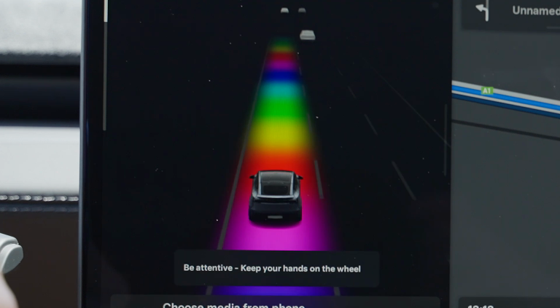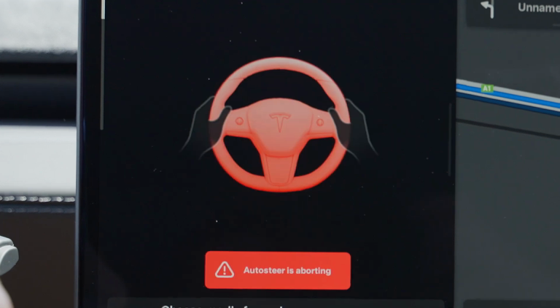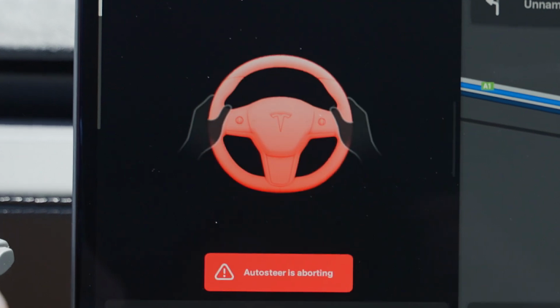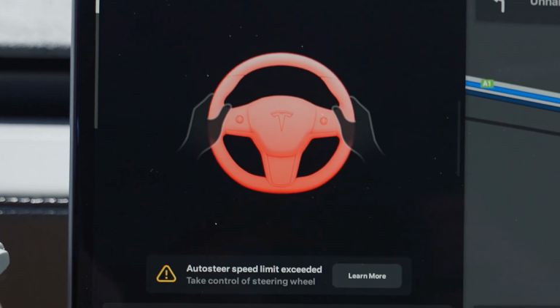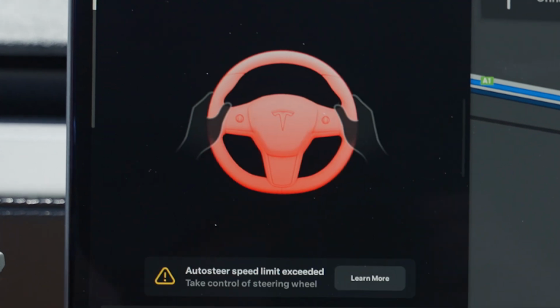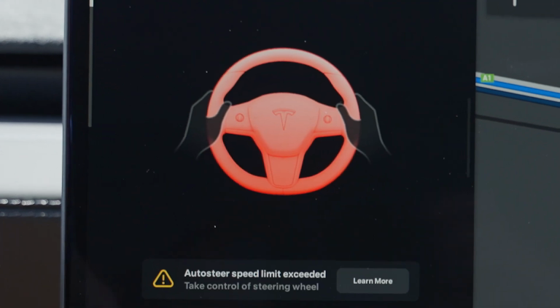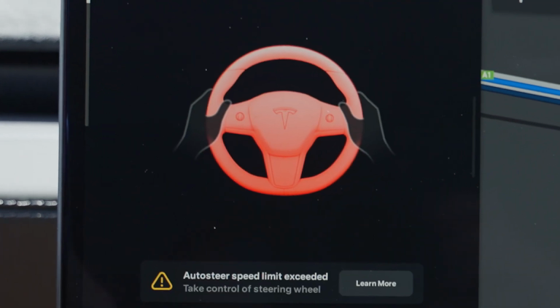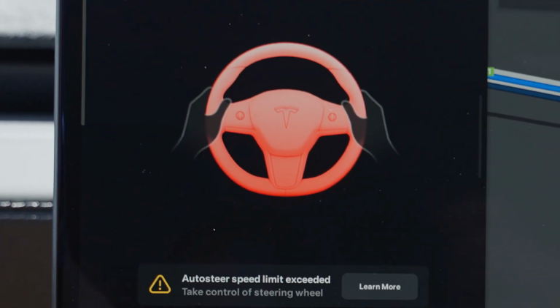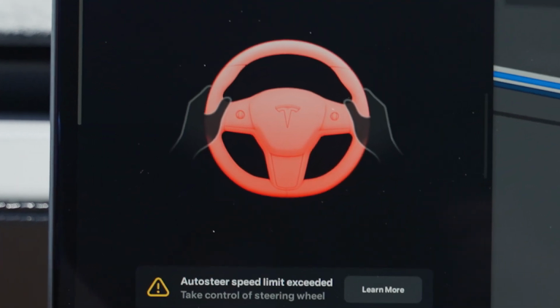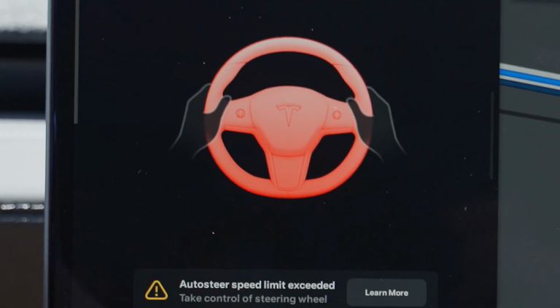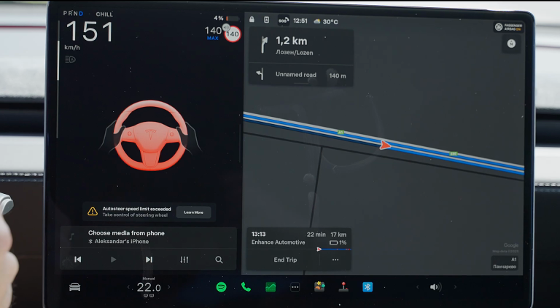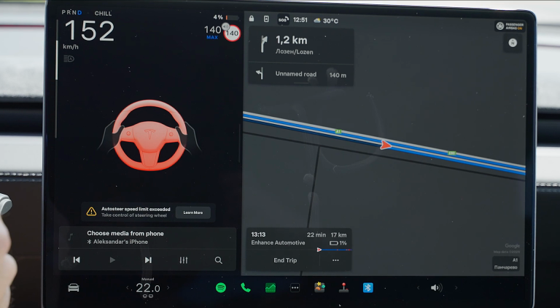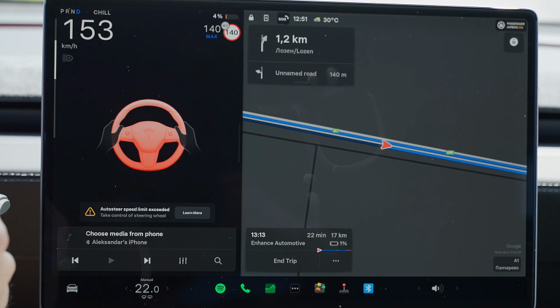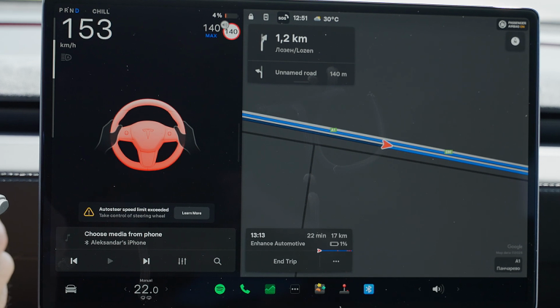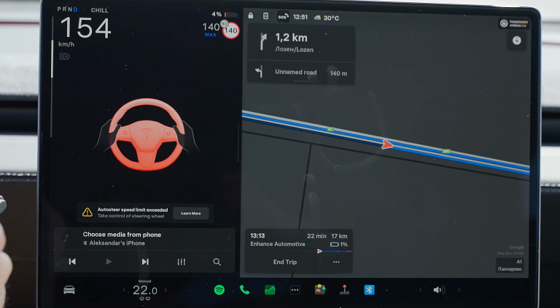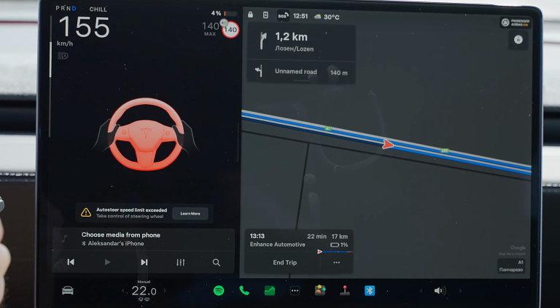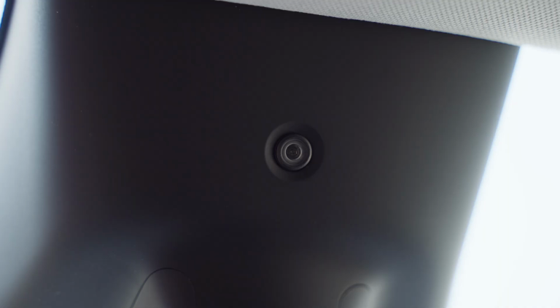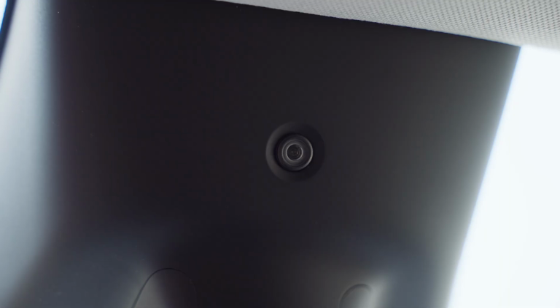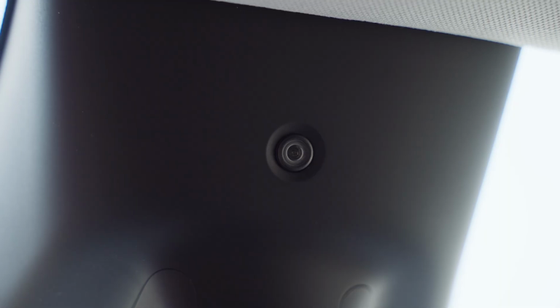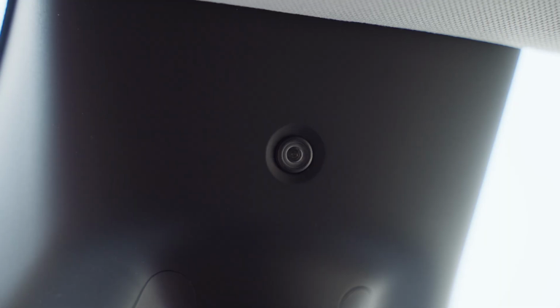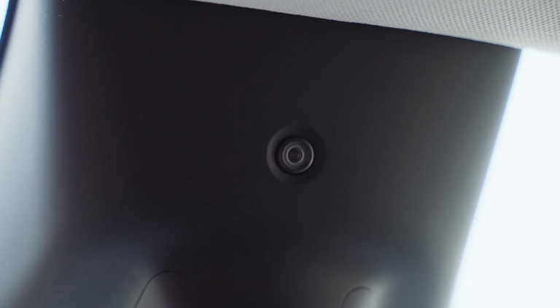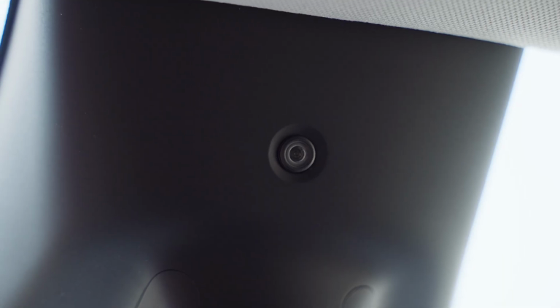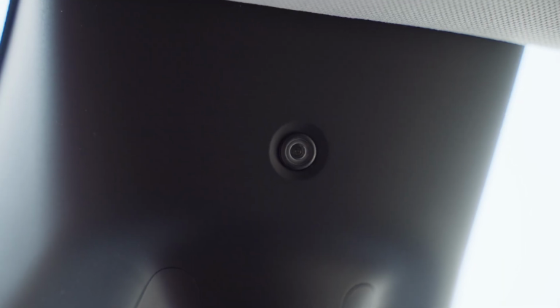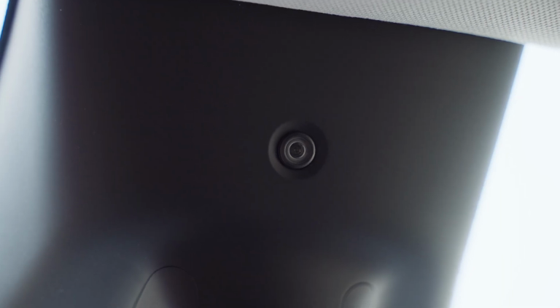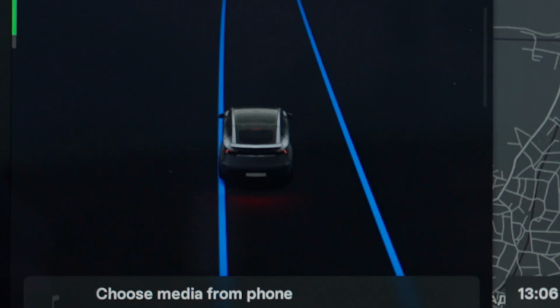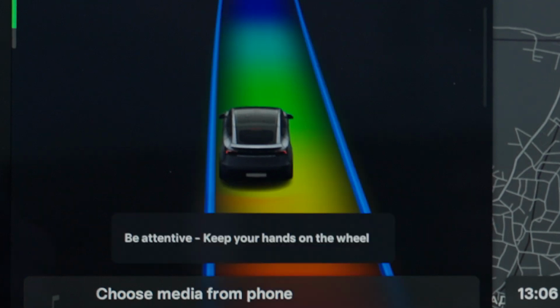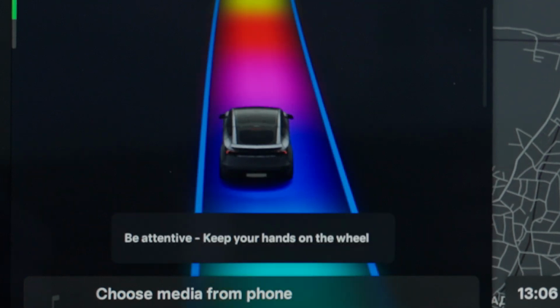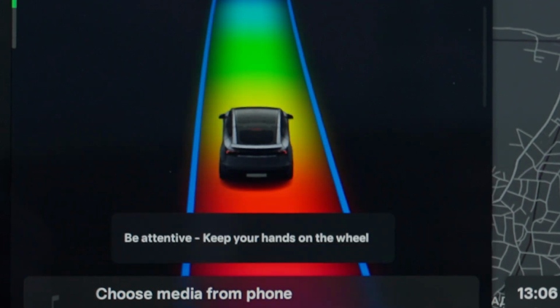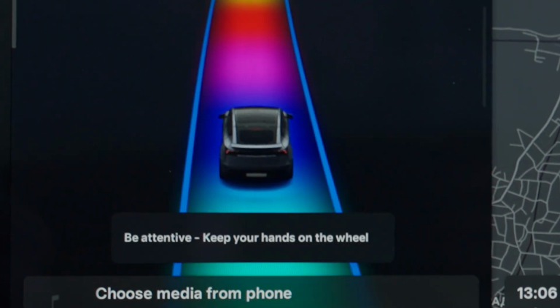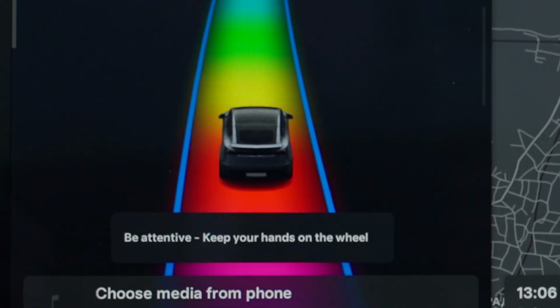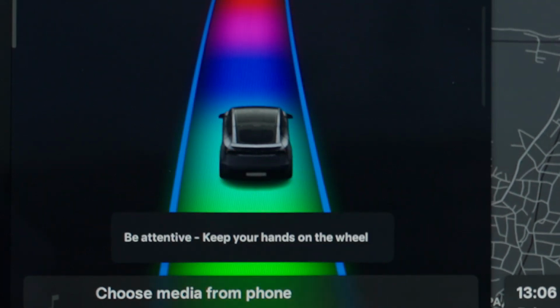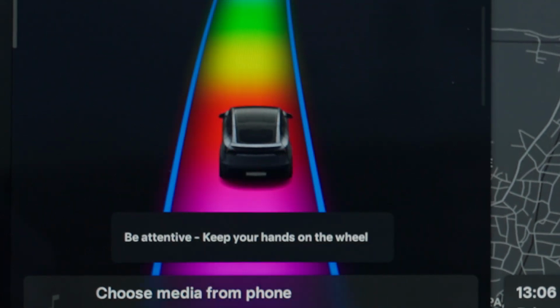Are you tired of seeing this message? Well, we've got a solution for you. Tesla's autopilot is always watching, making sure you're paying attention to the road.